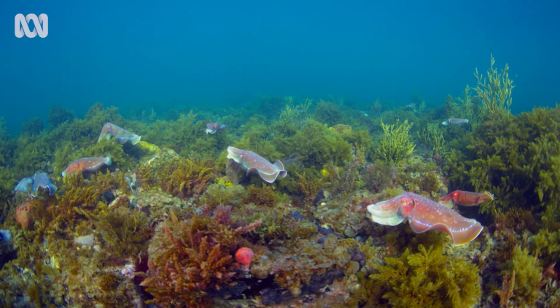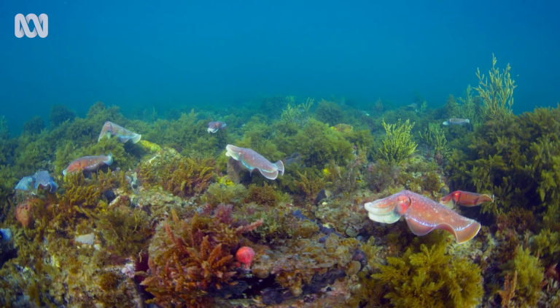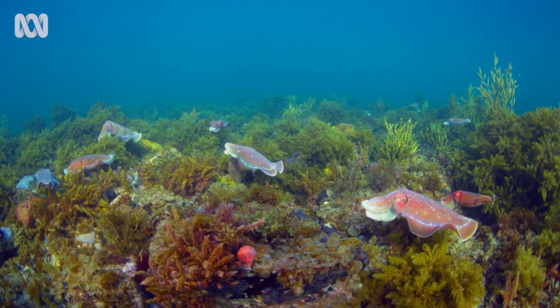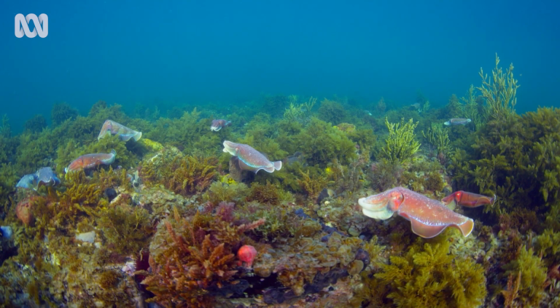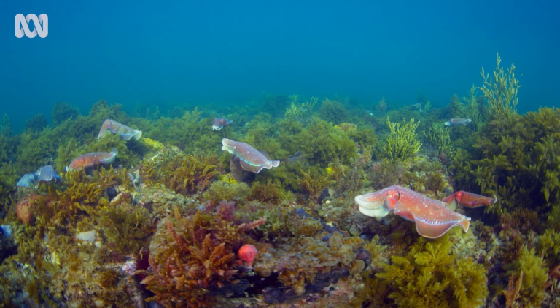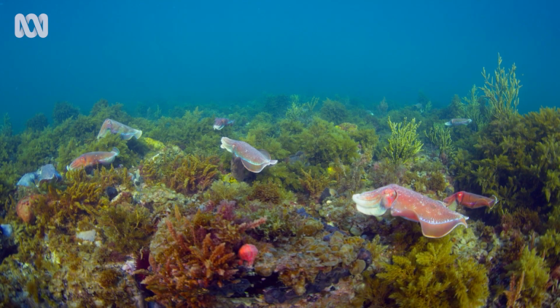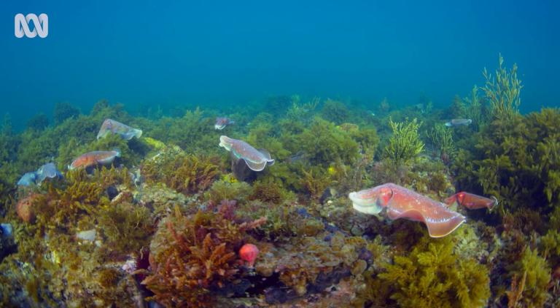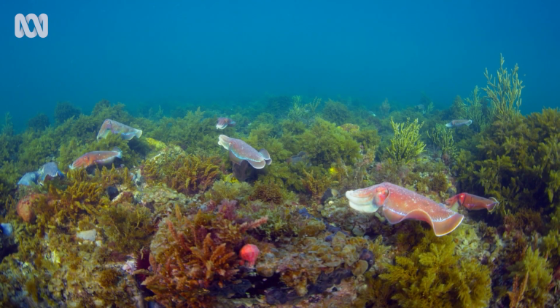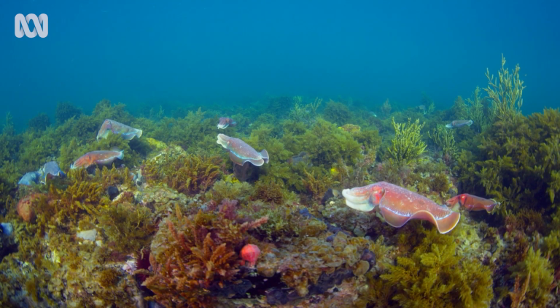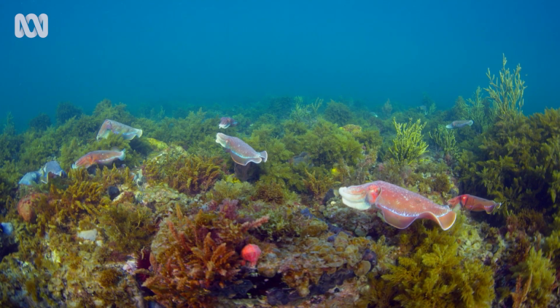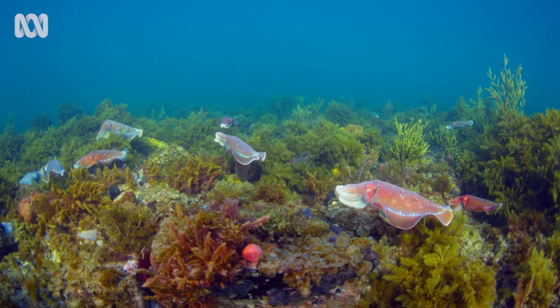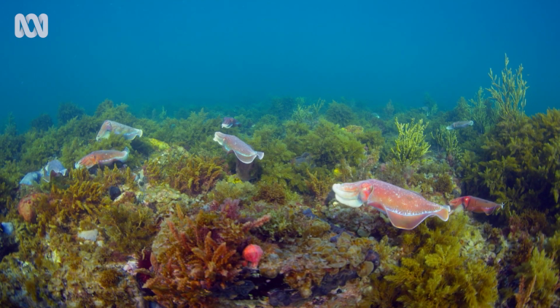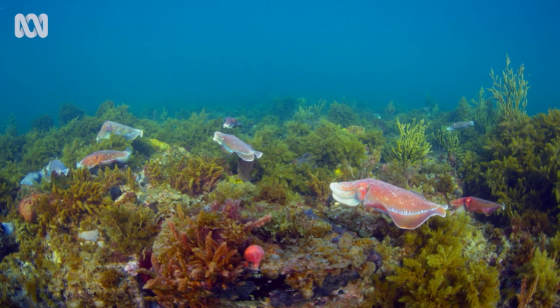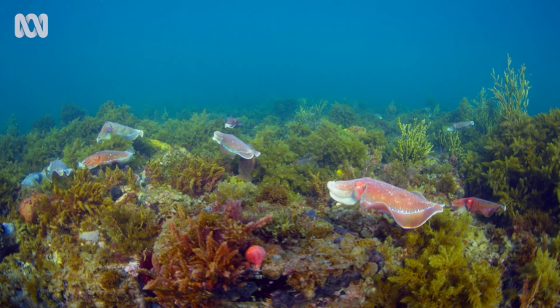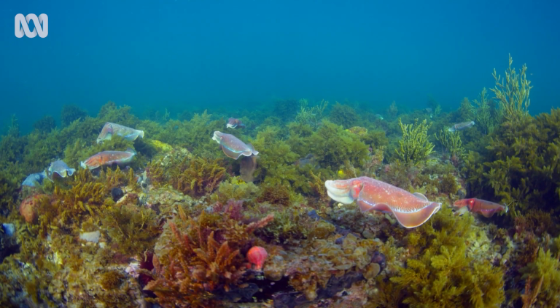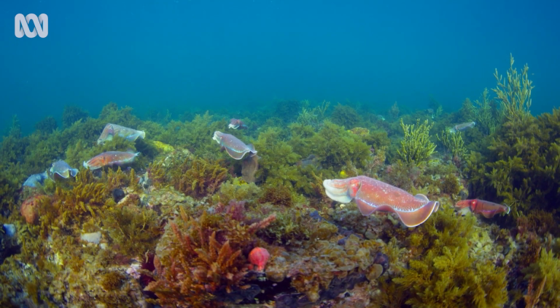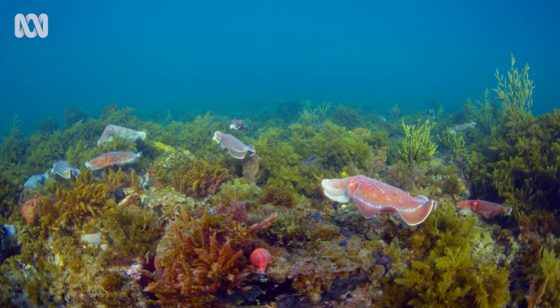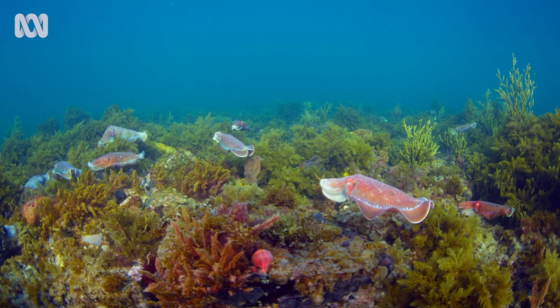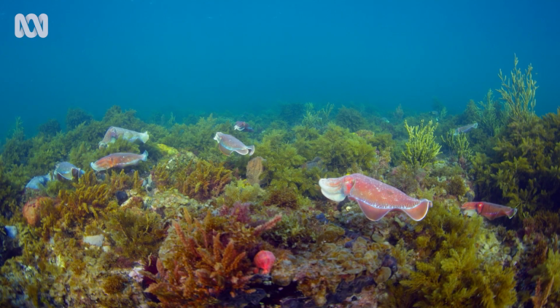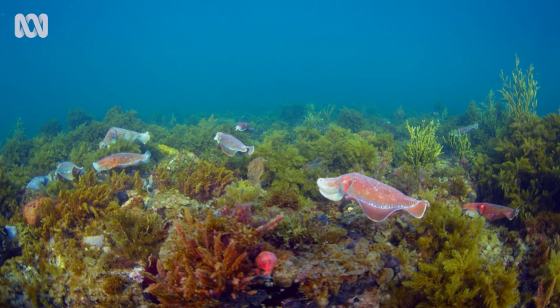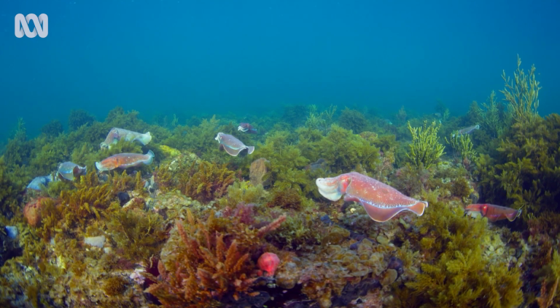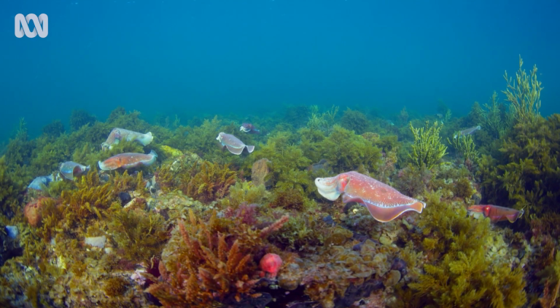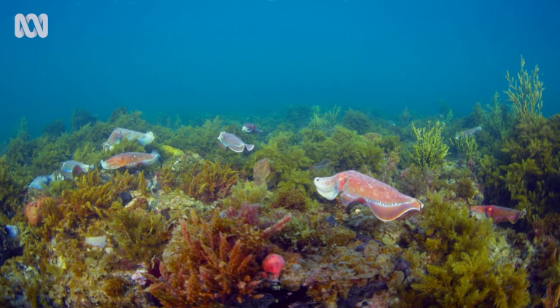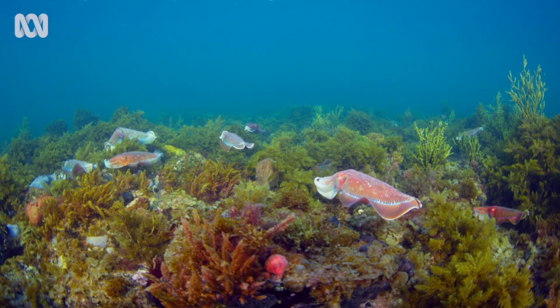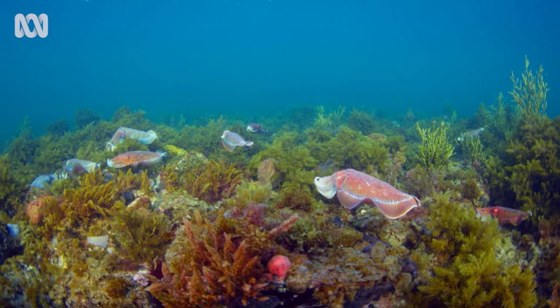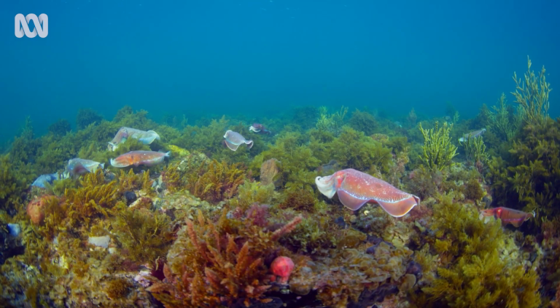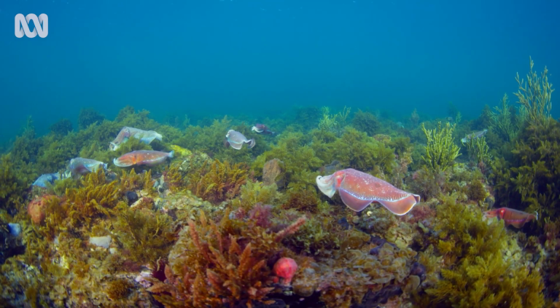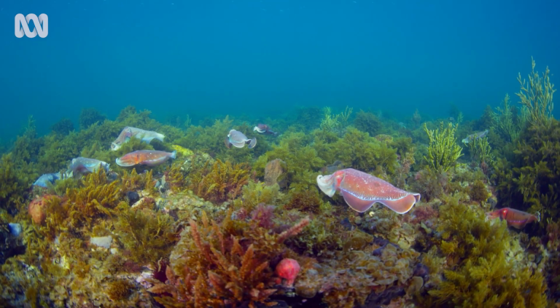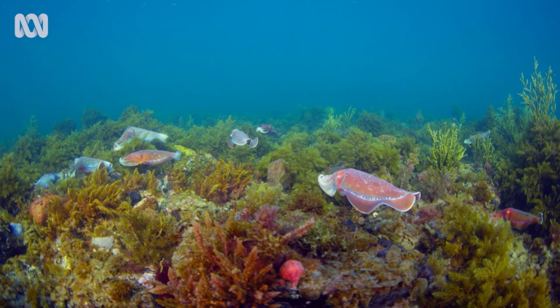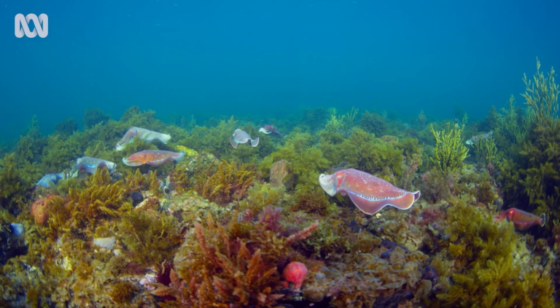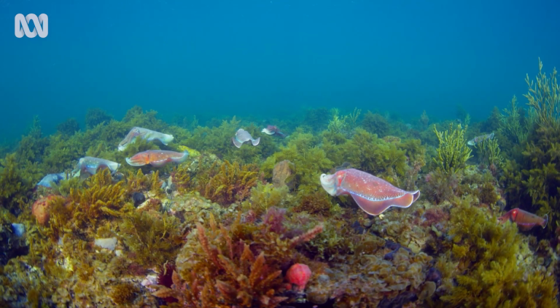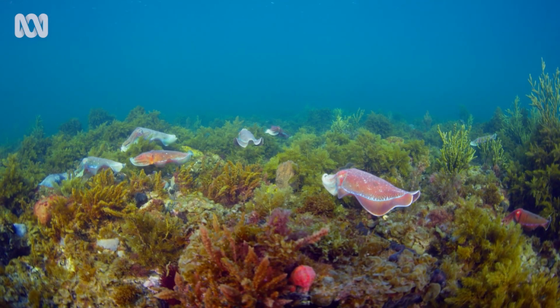Well, it's been an incredible day here at the Australian Giant Cuttlefish Aggregation.